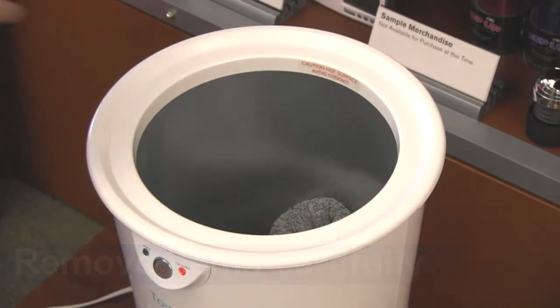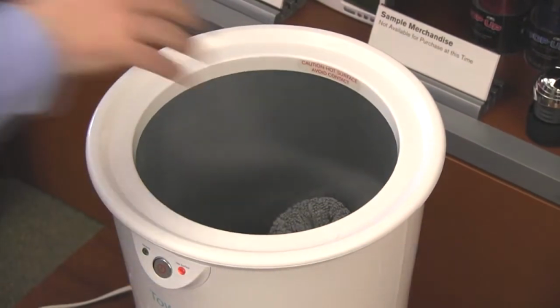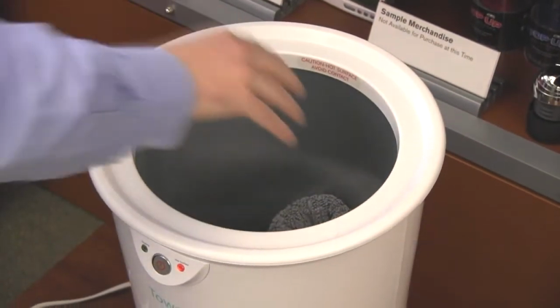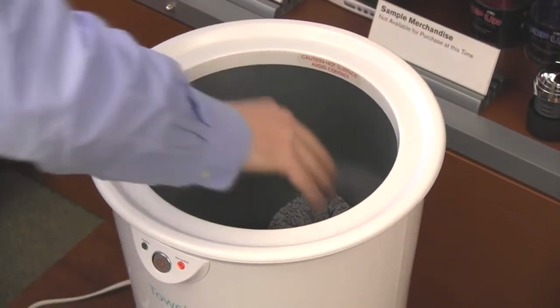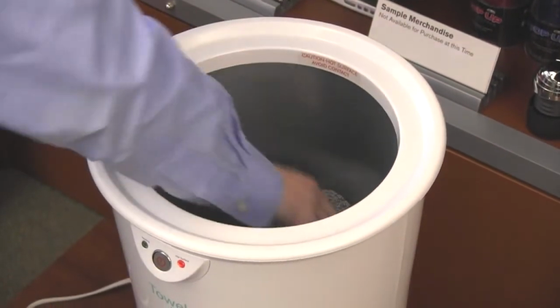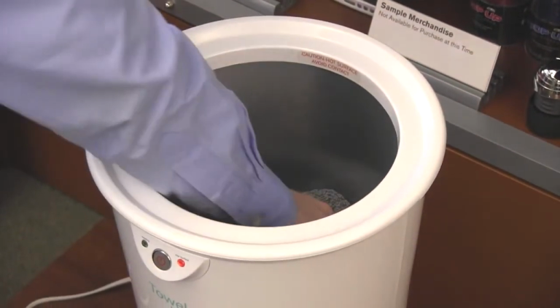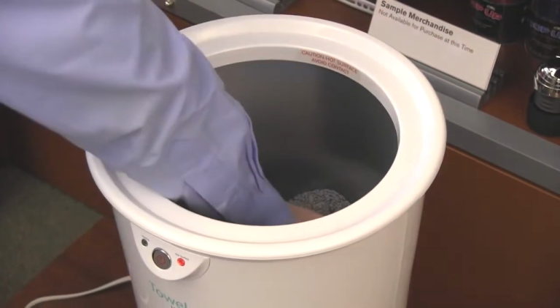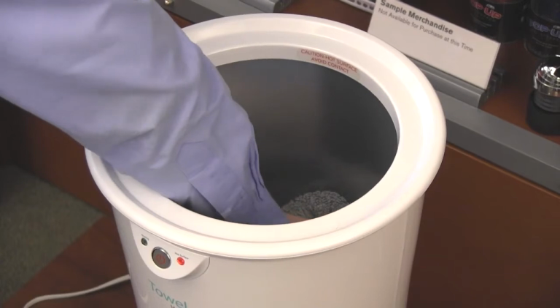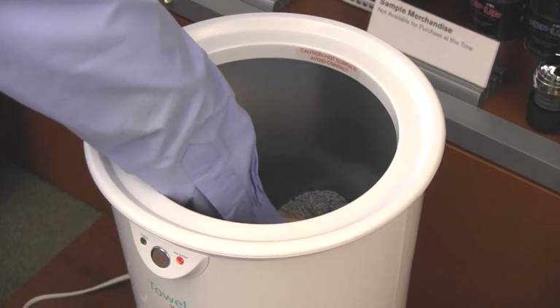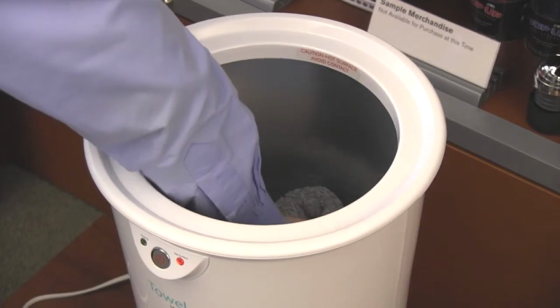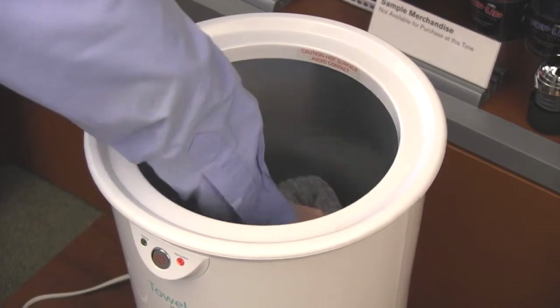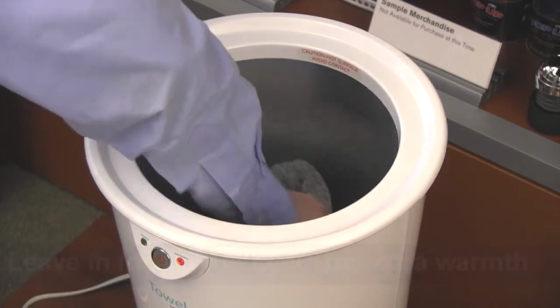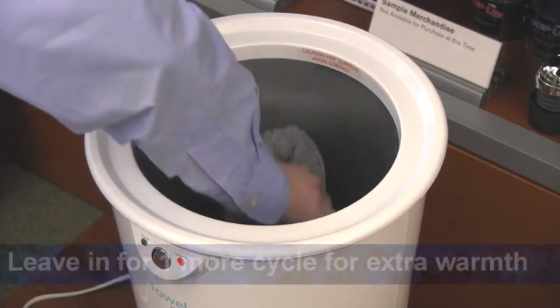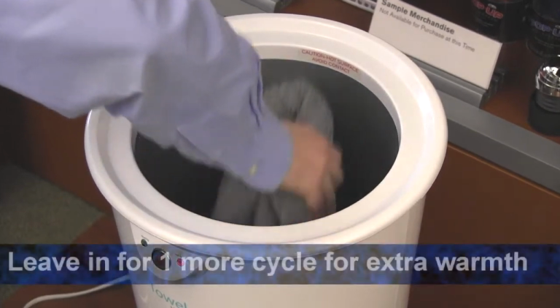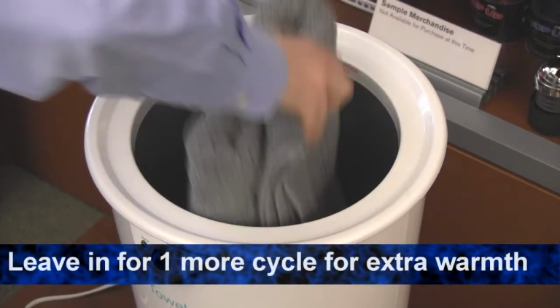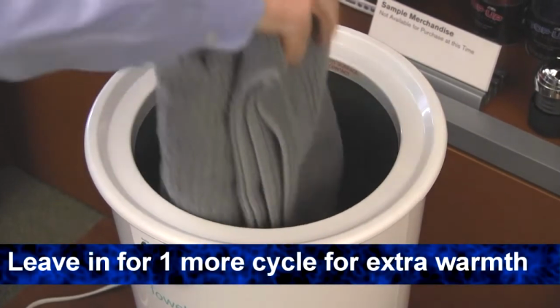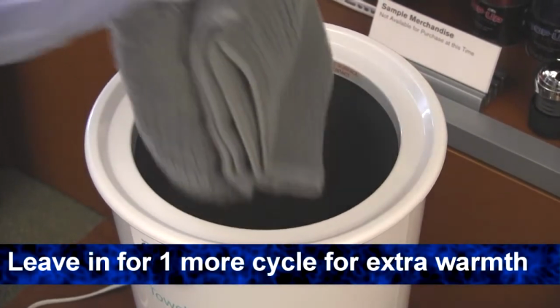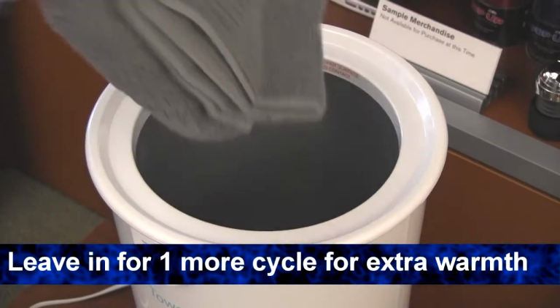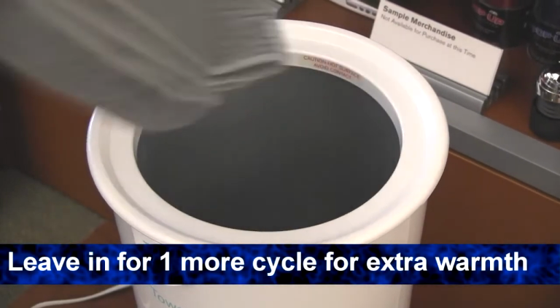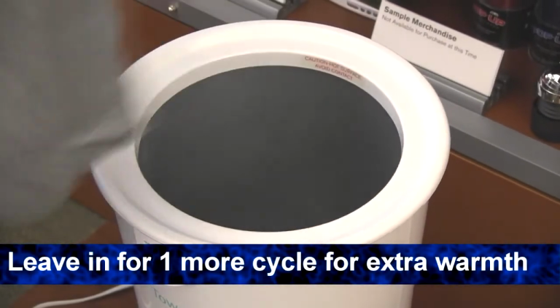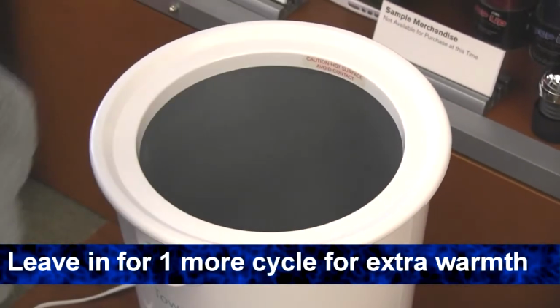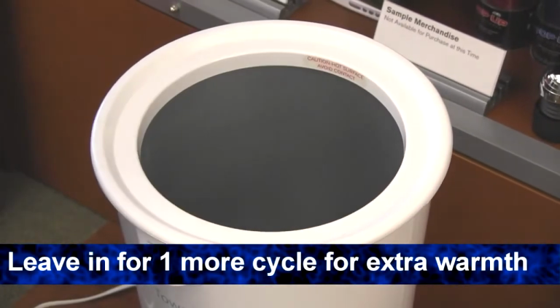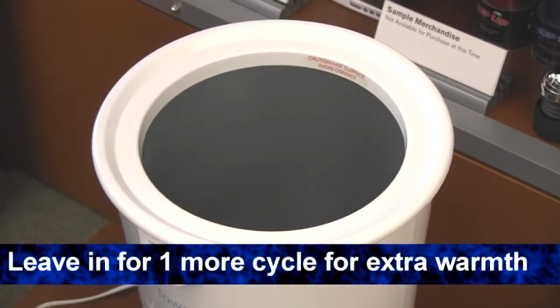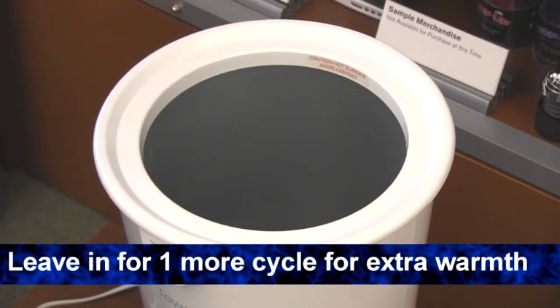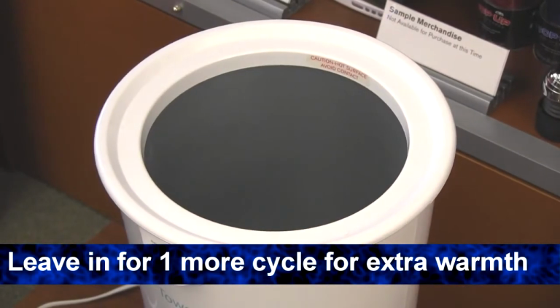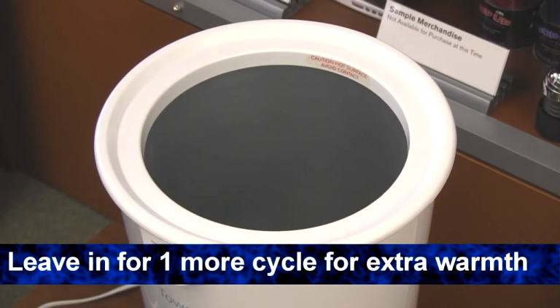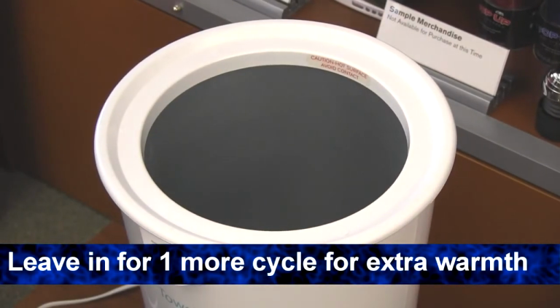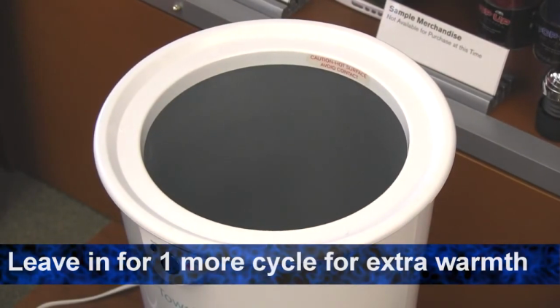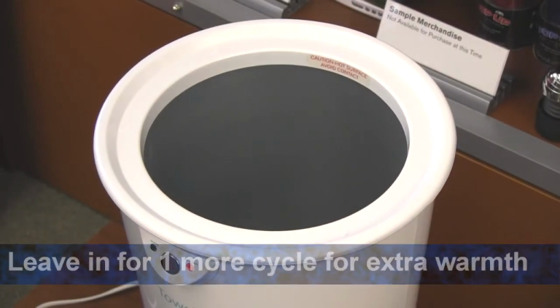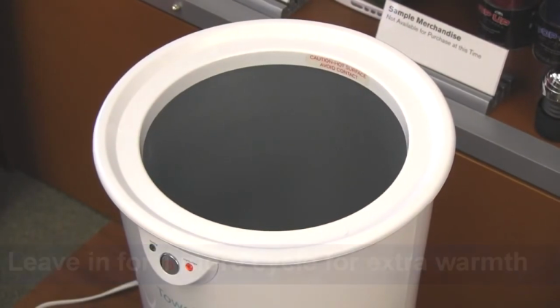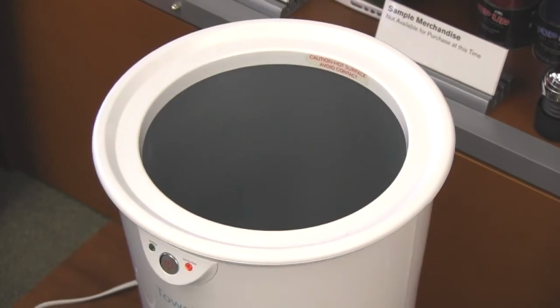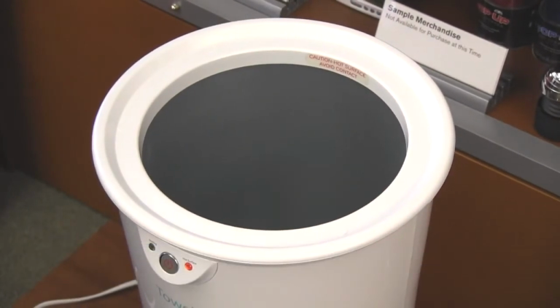If you want some extra warmth, go ahead and leave it in the warmer for an additional 10 minutes — but not any longer.